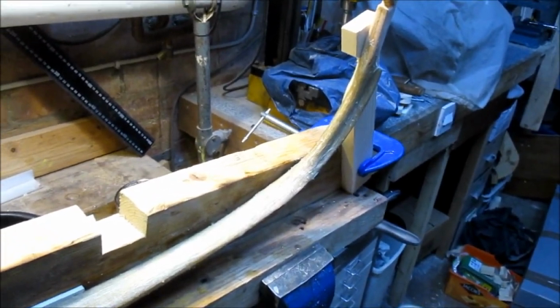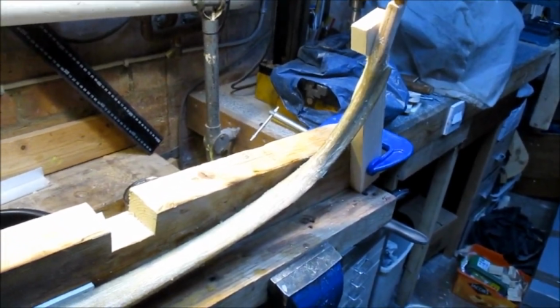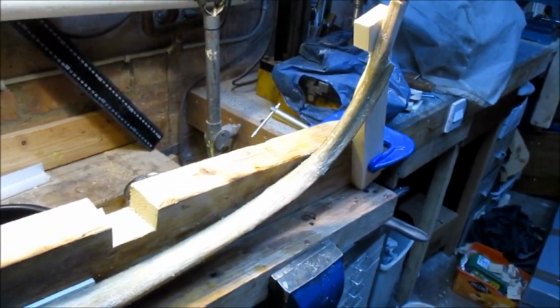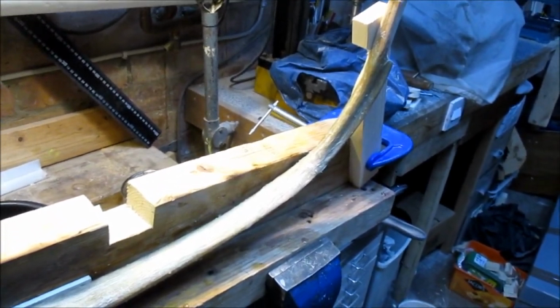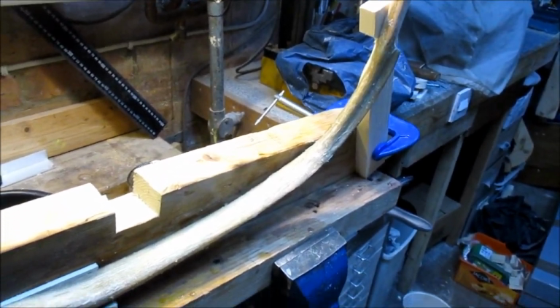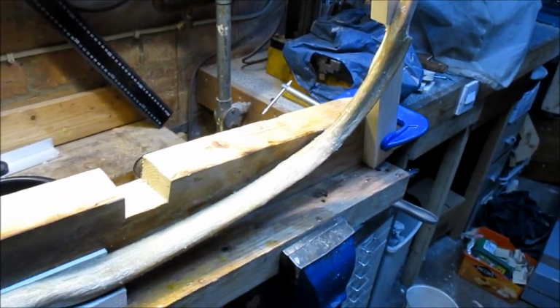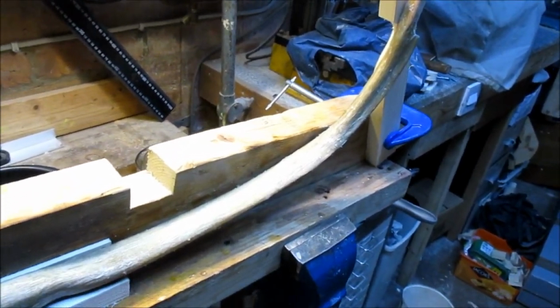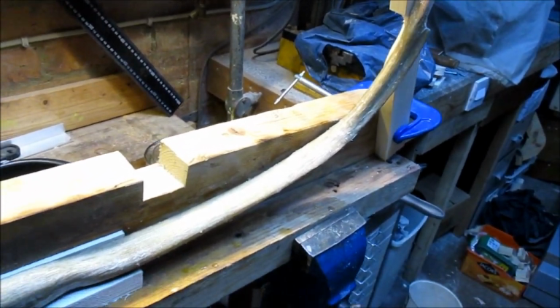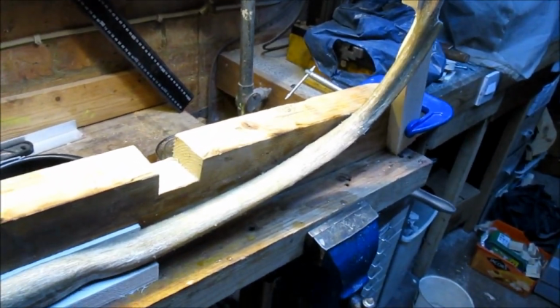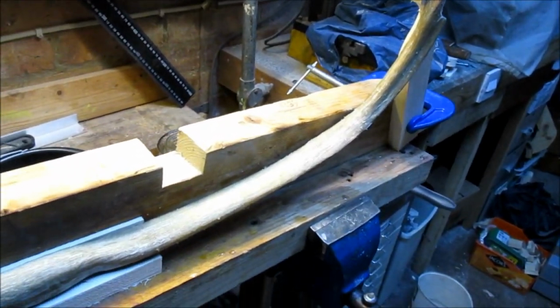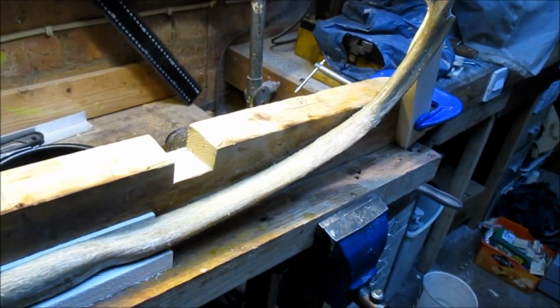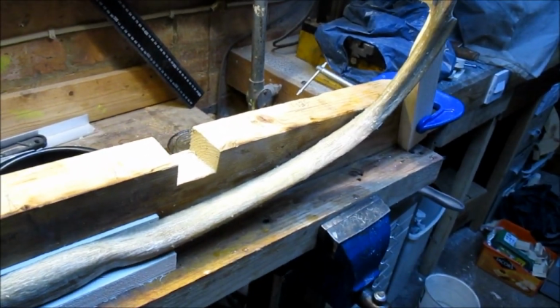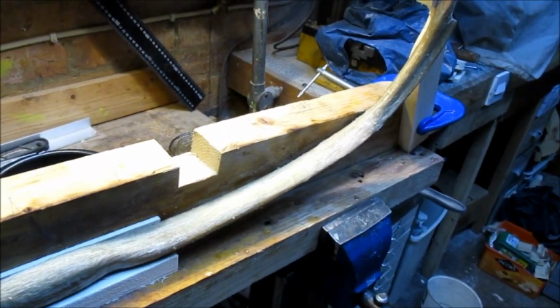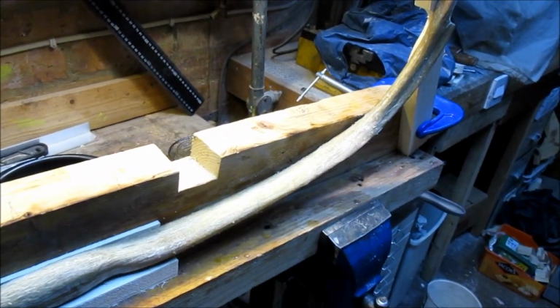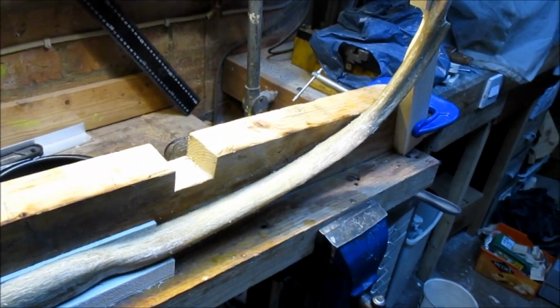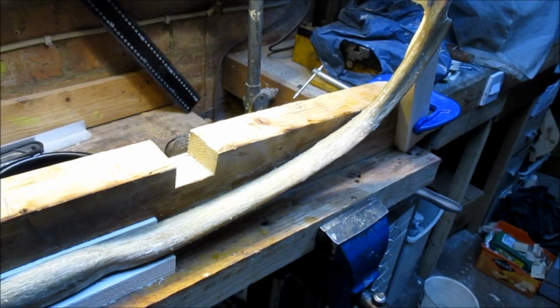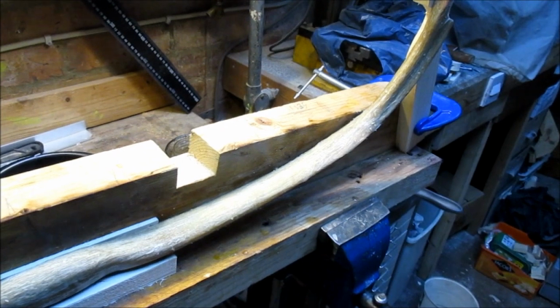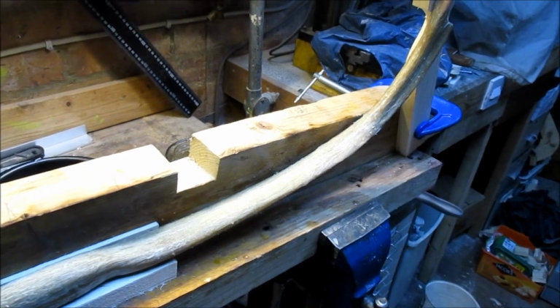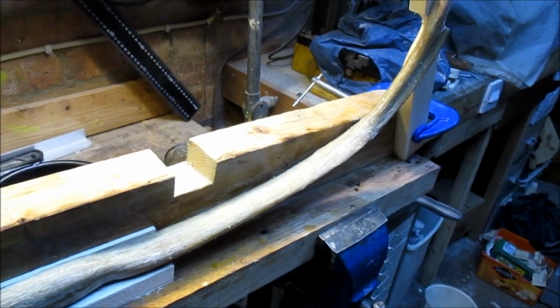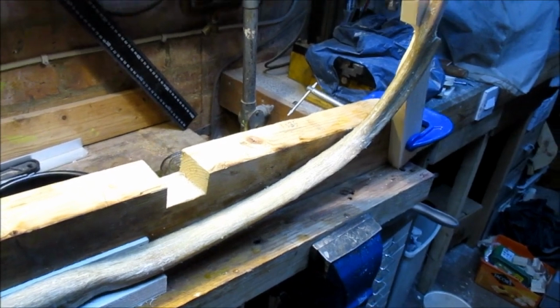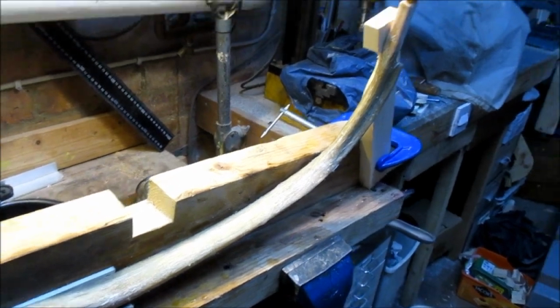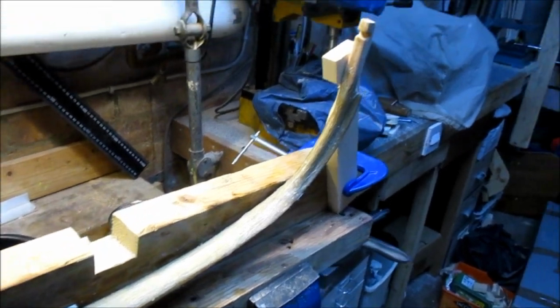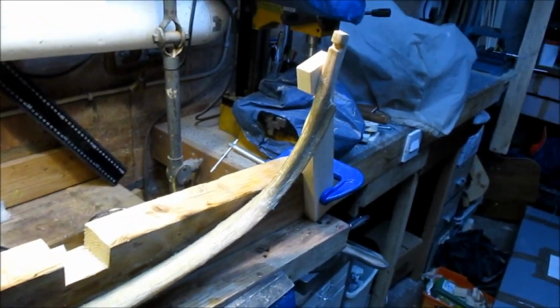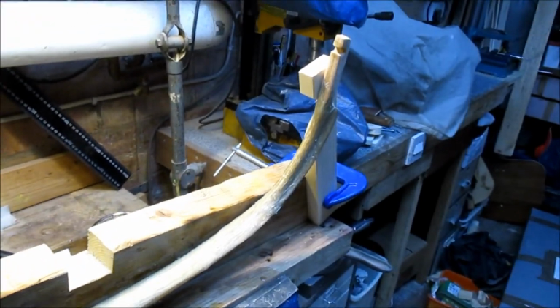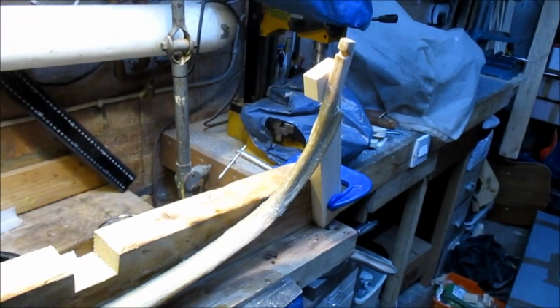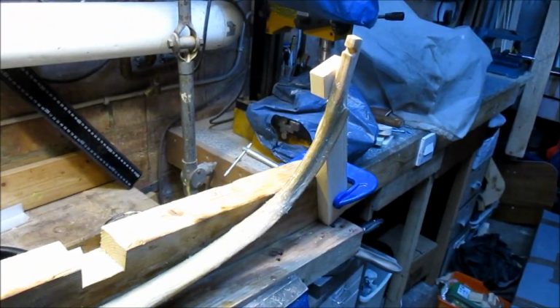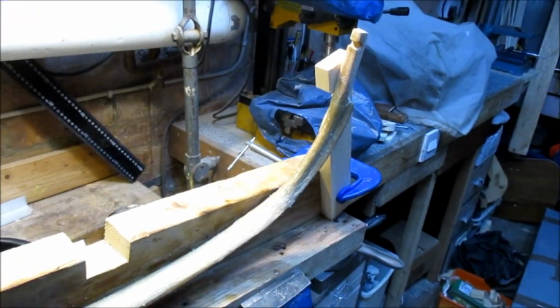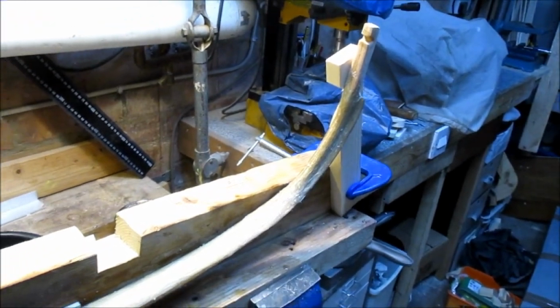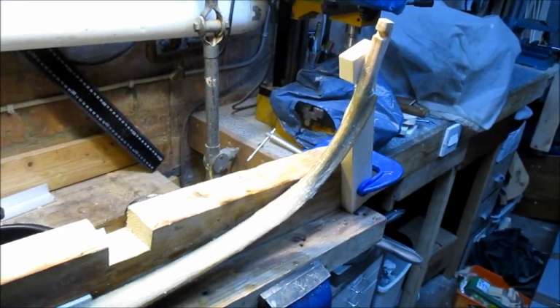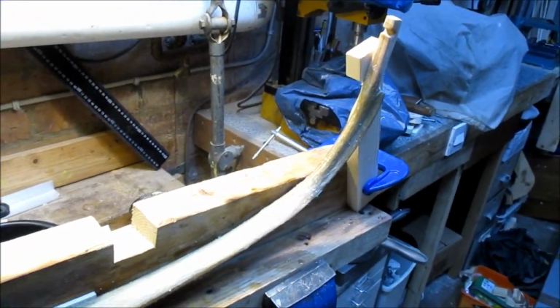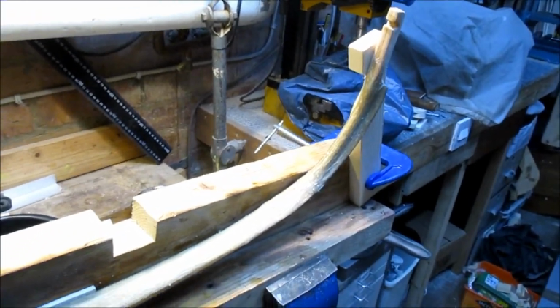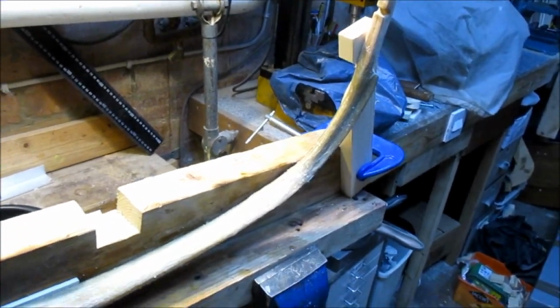Anyhow, once that's drying off I'll get on and play with some other bows and stuff.